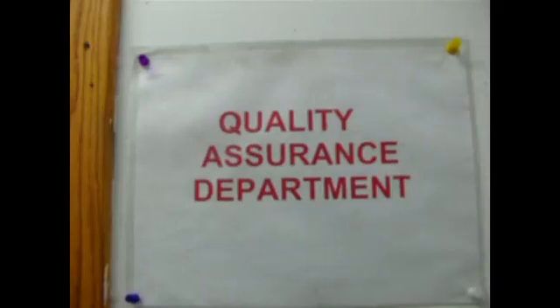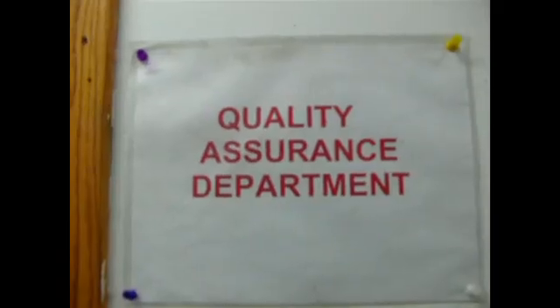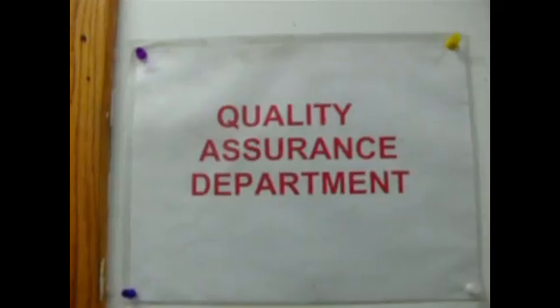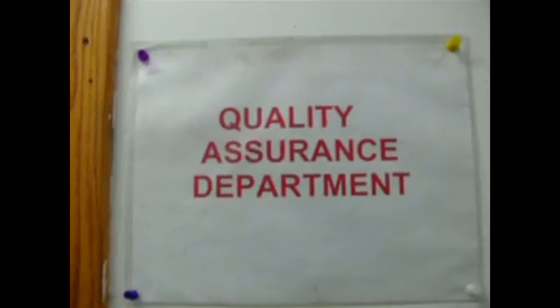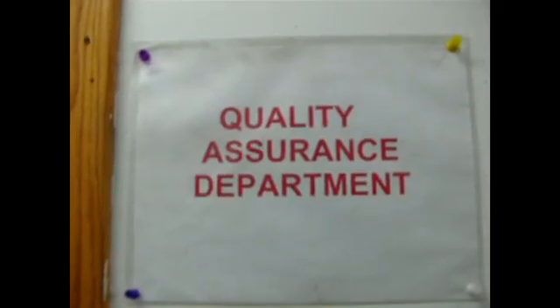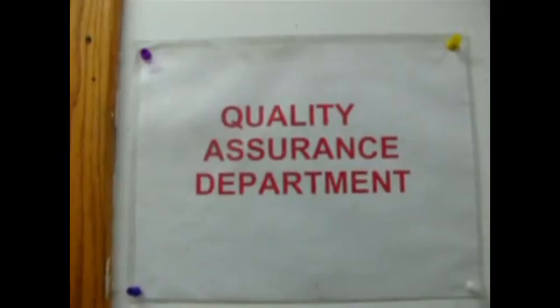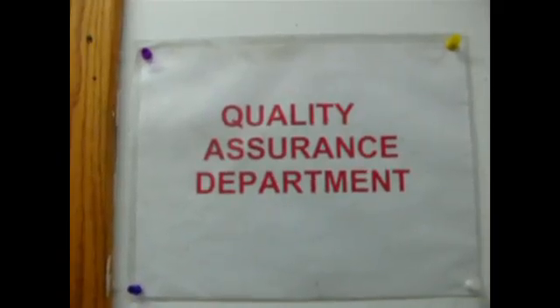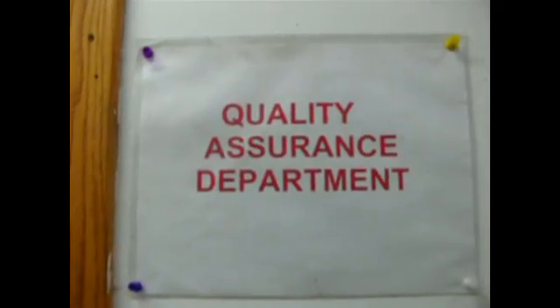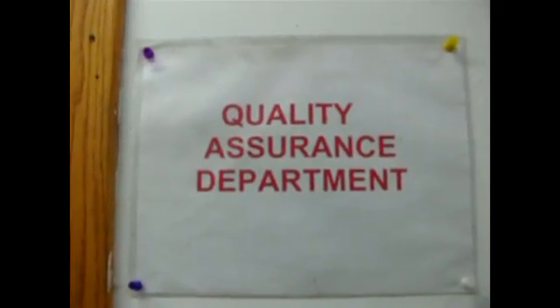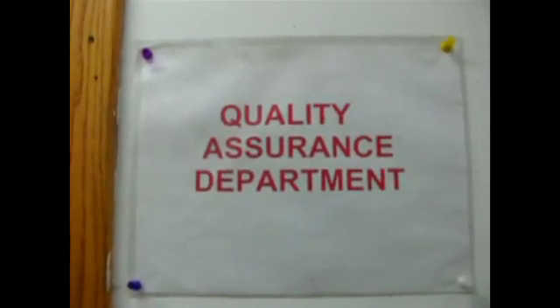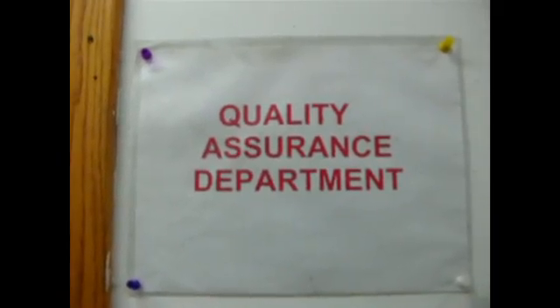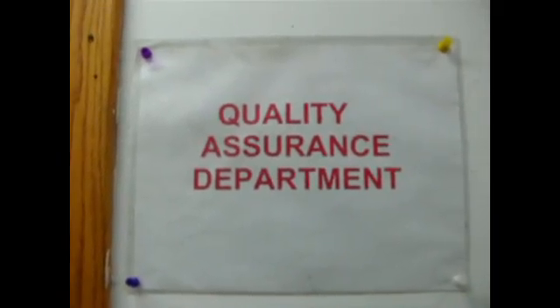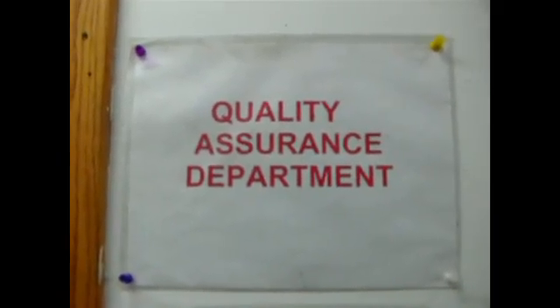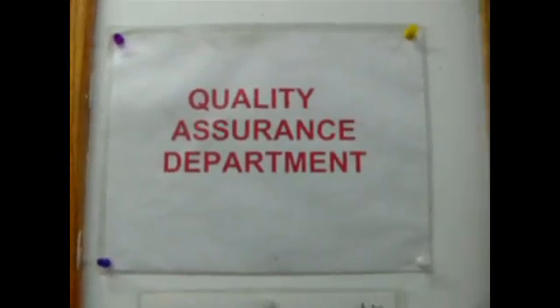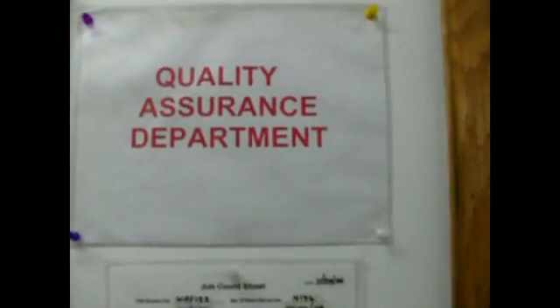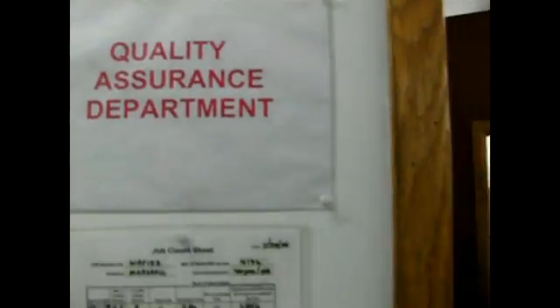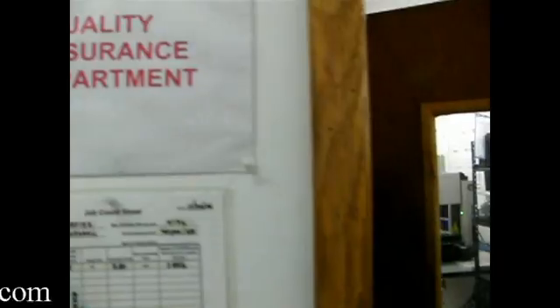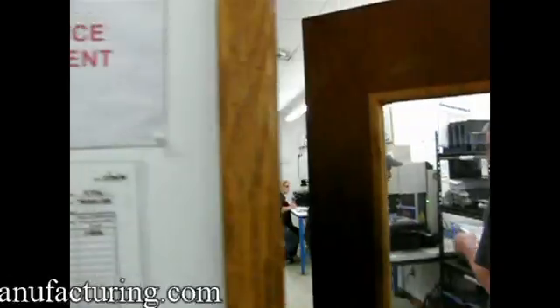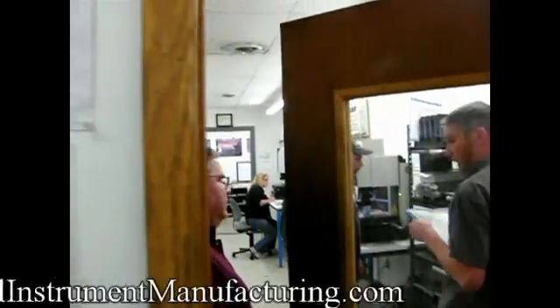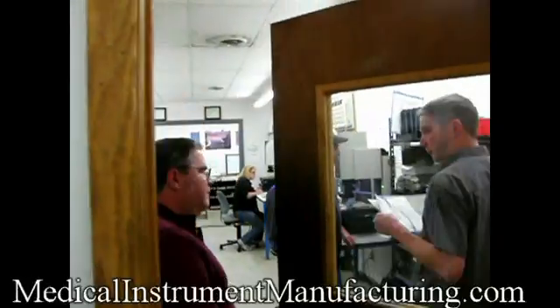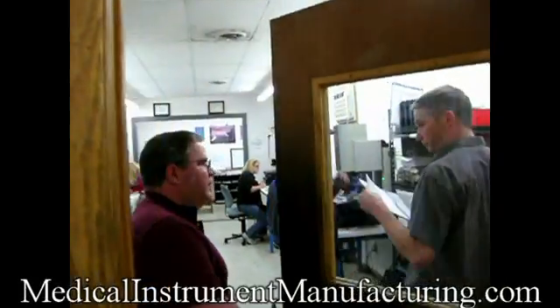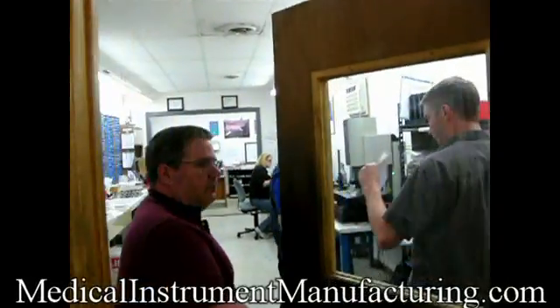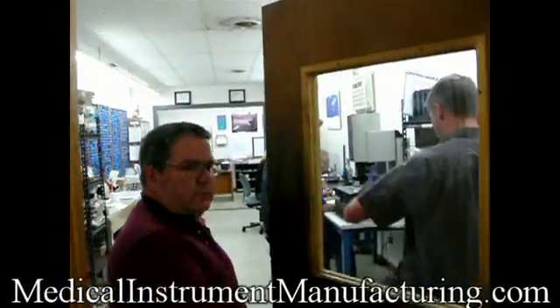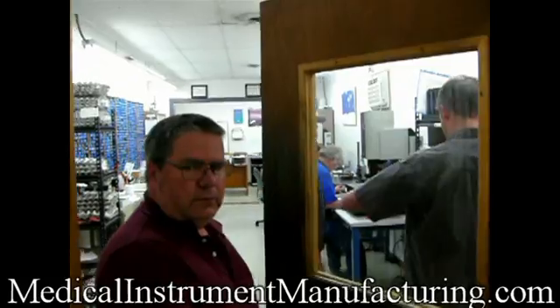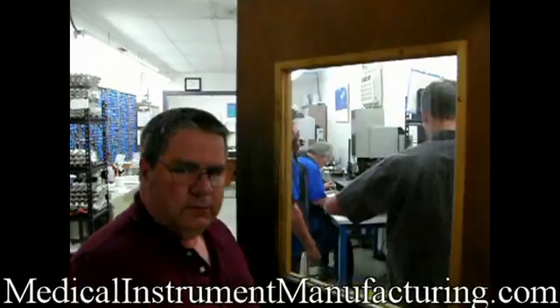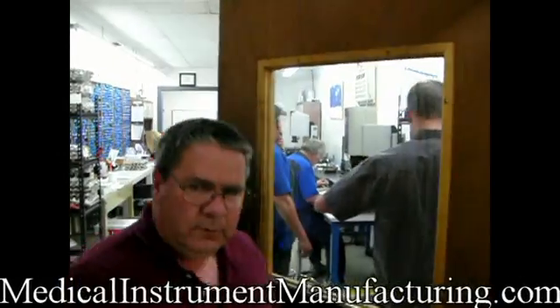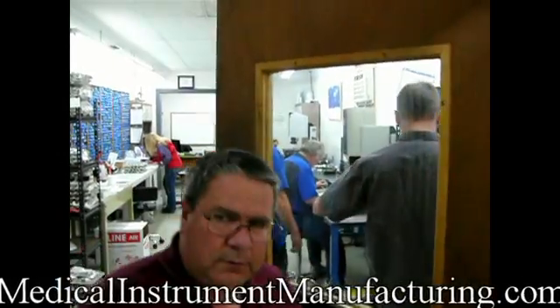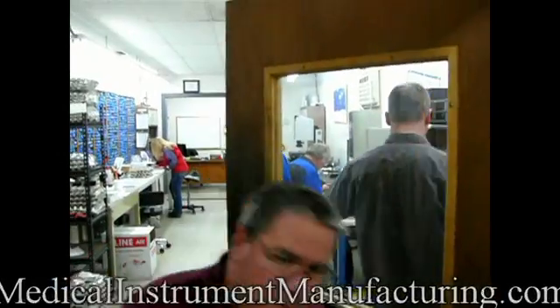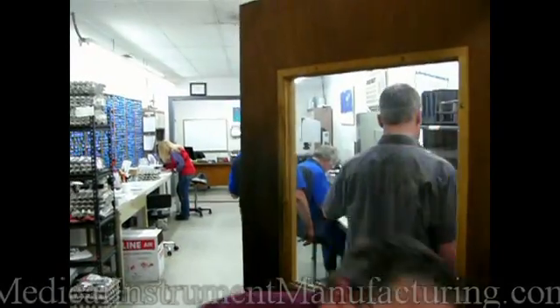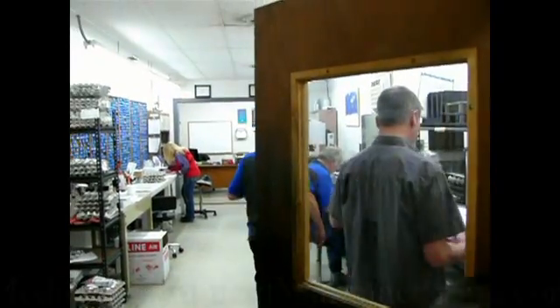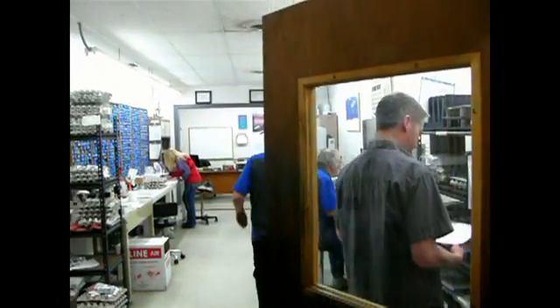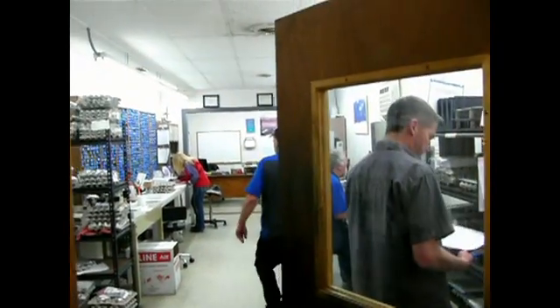Our quality assurance department inspects every part before they leave our building. You'll be guaranteed quality work.